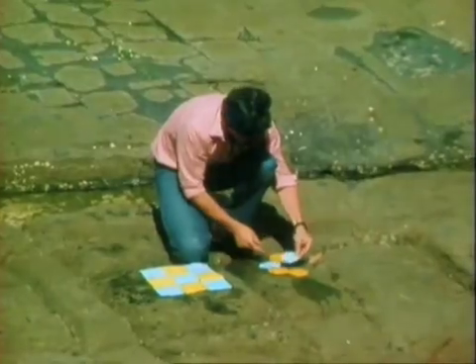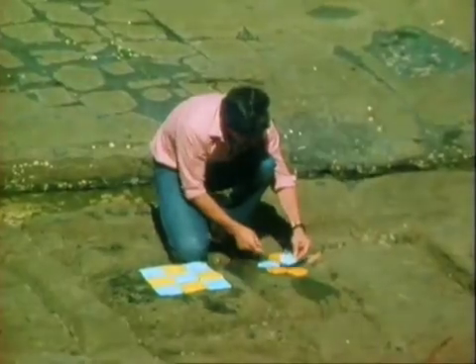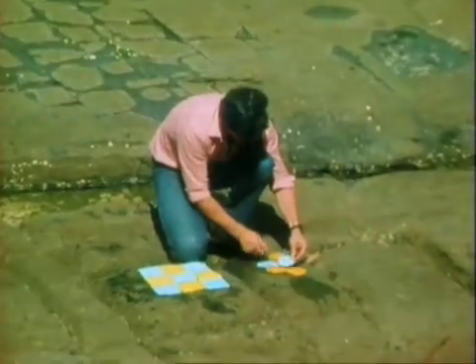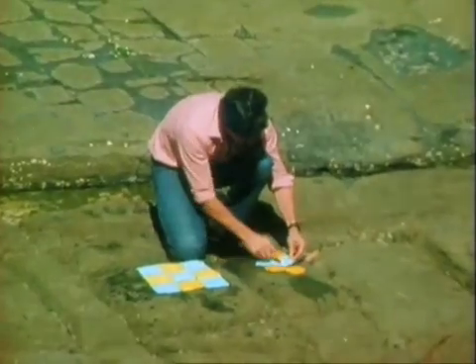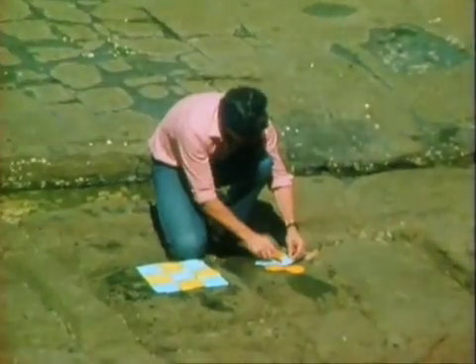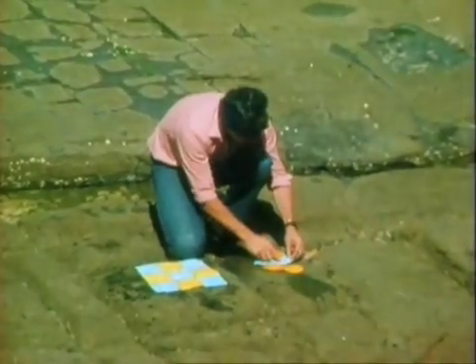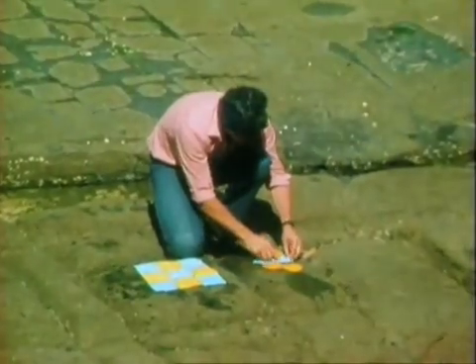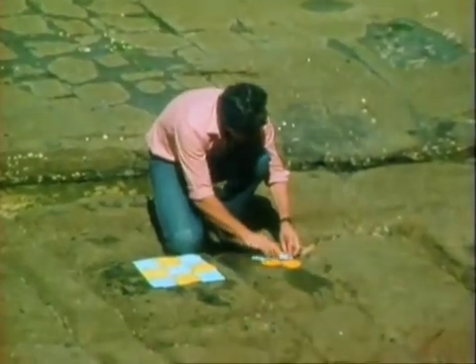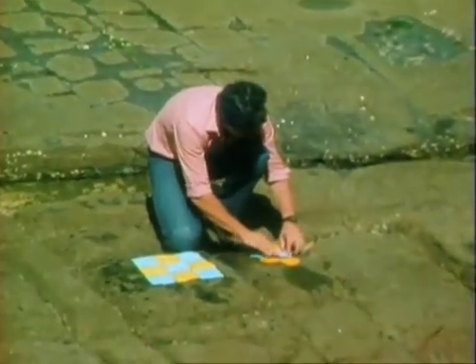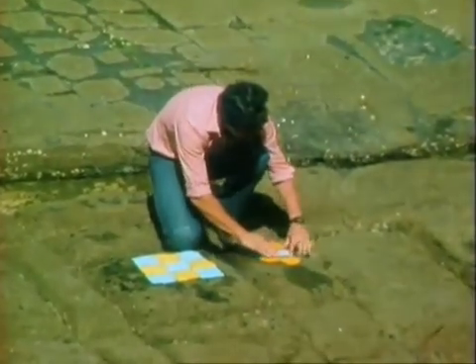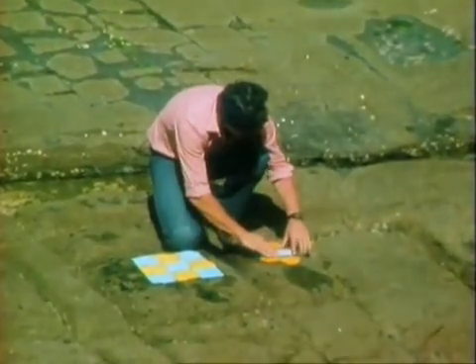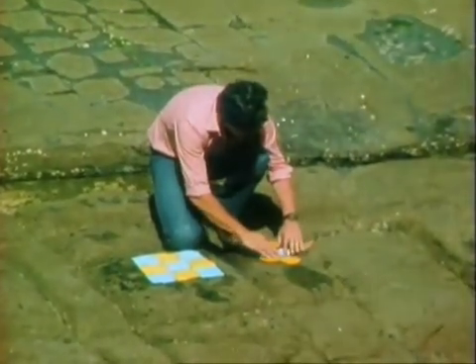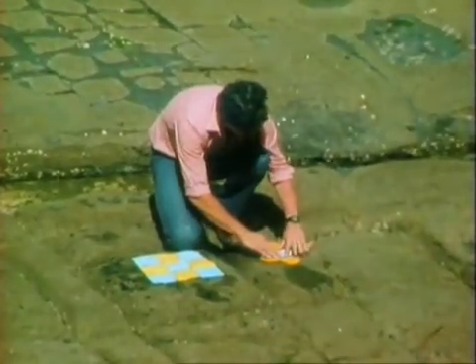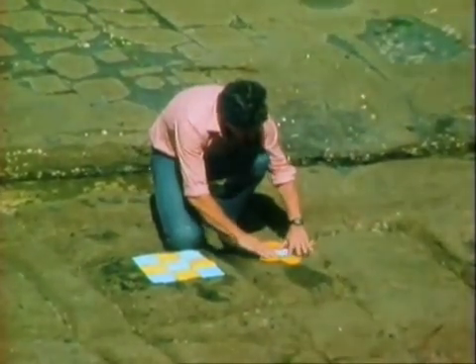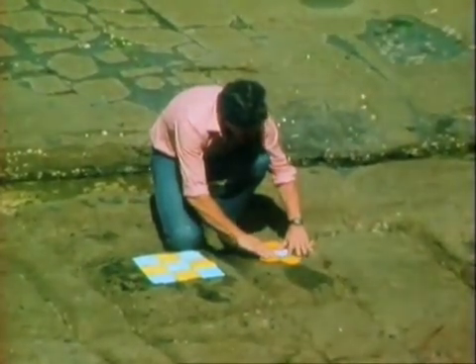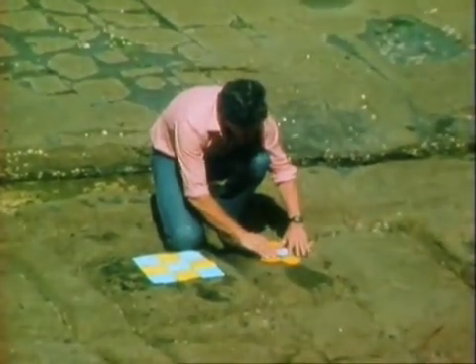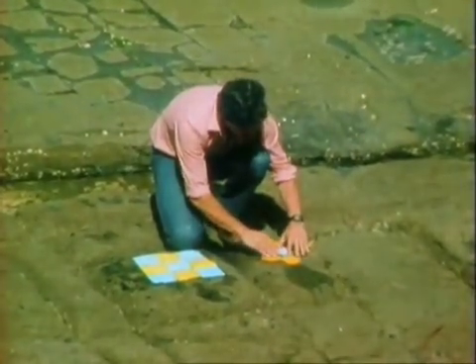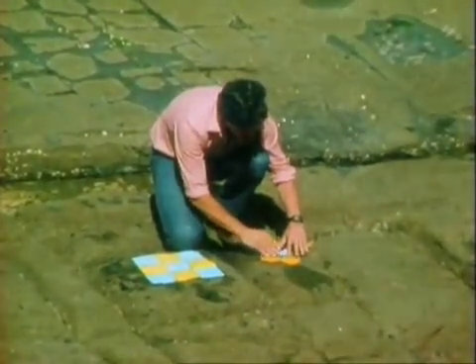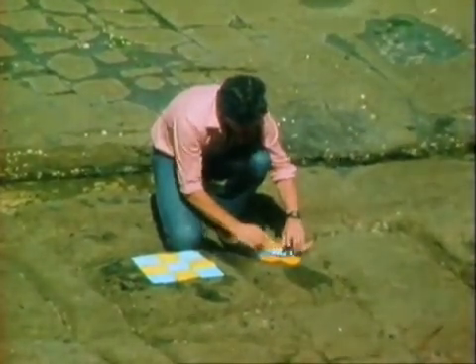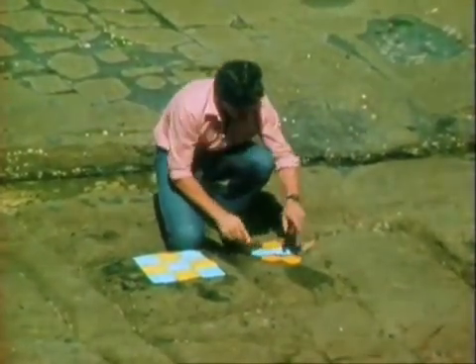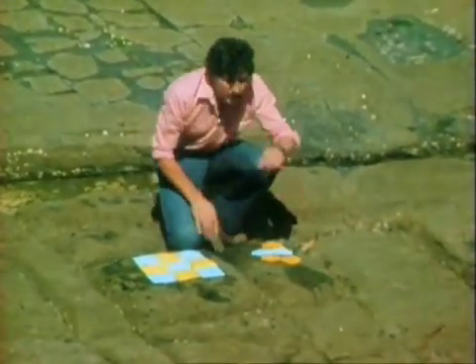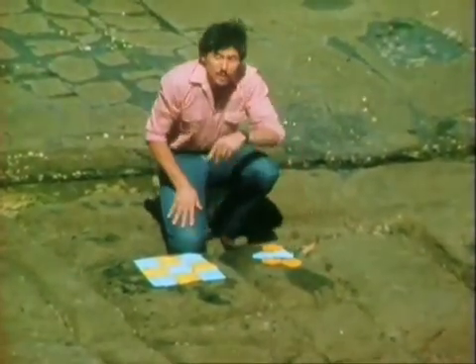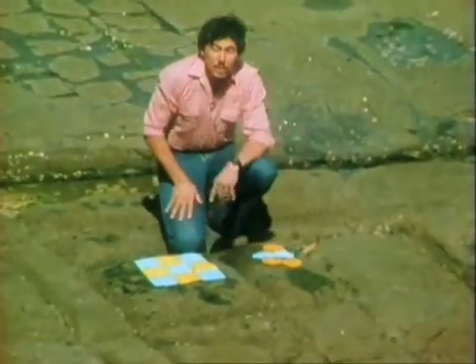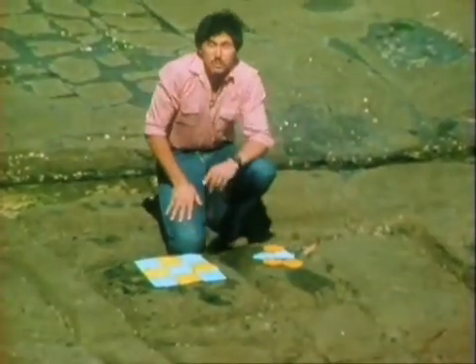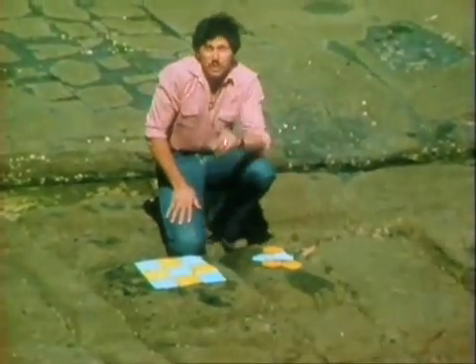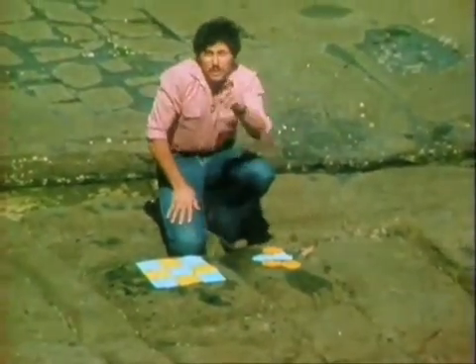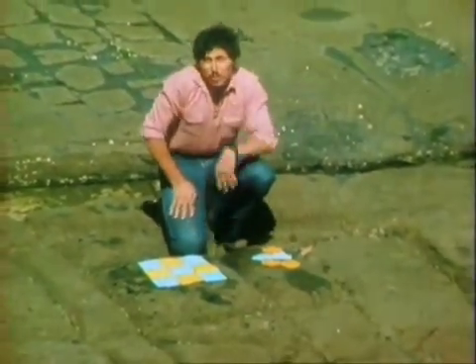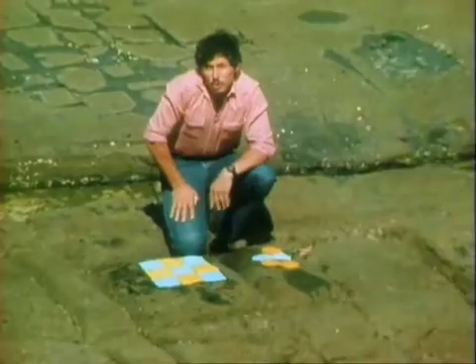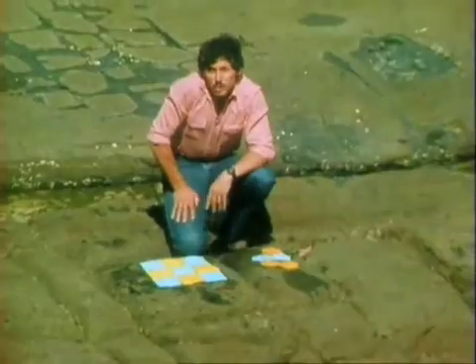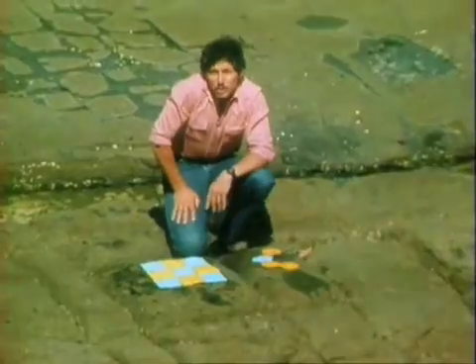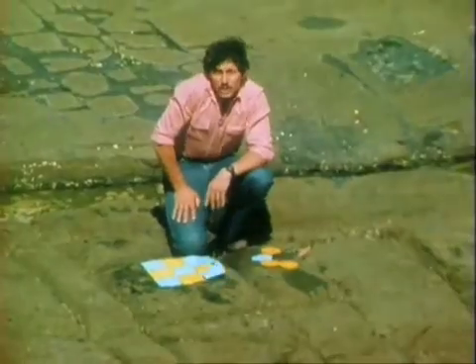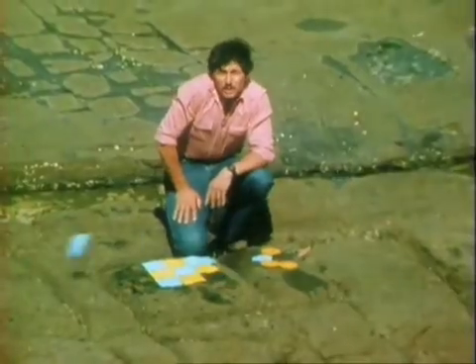Hexagons will also do it. Have a look at this — they'll also fit together with very little space between them. Many other shapes can also be tessellated.